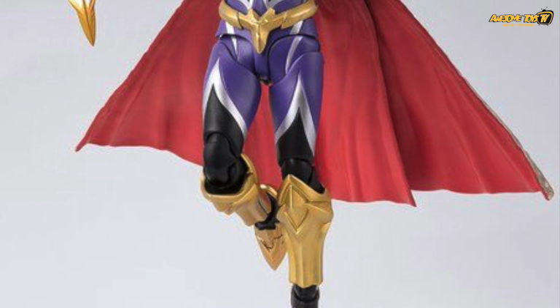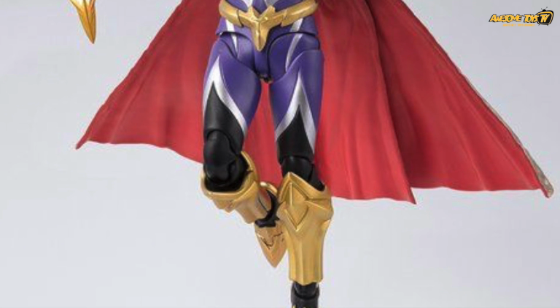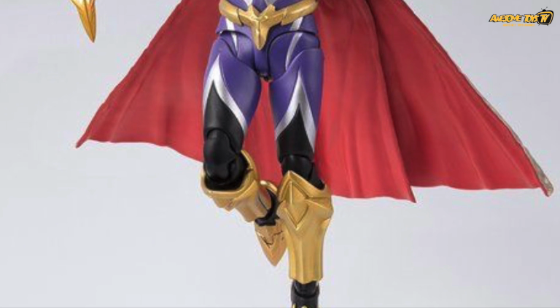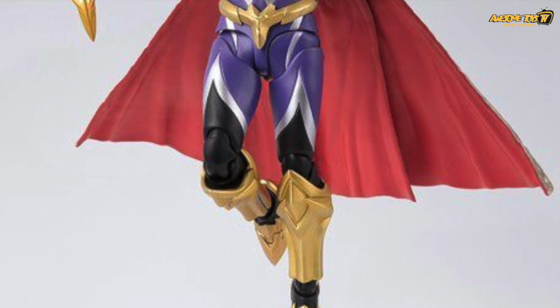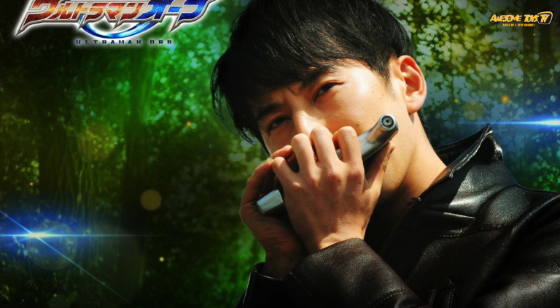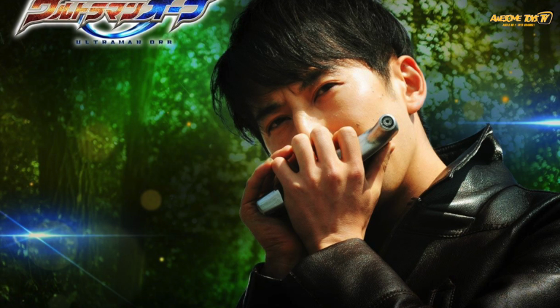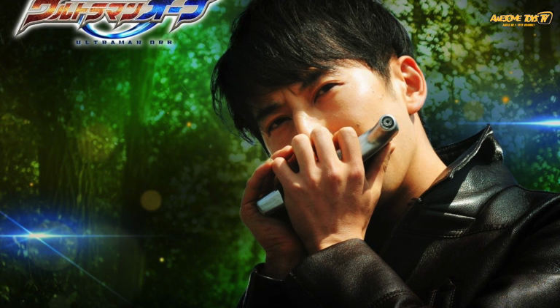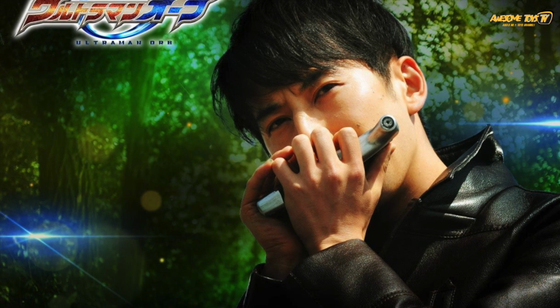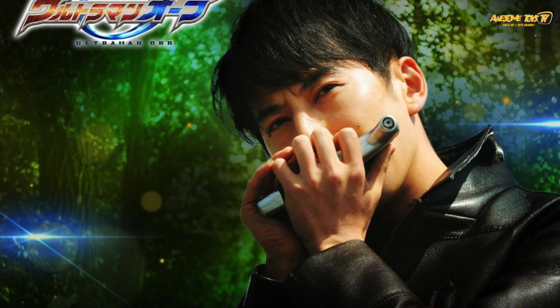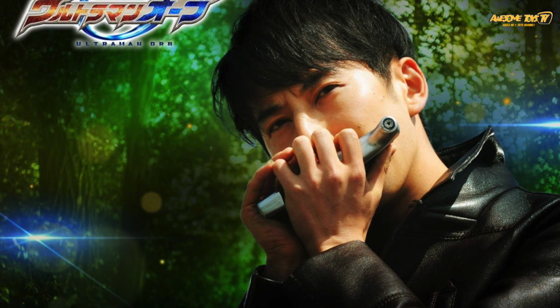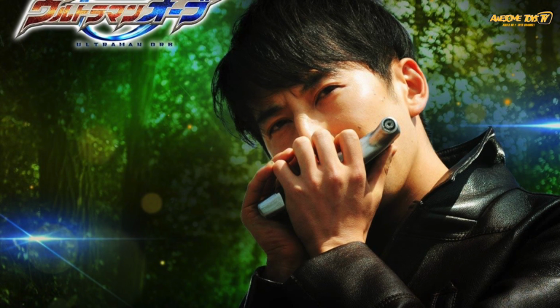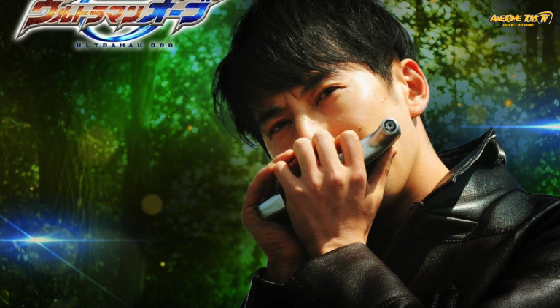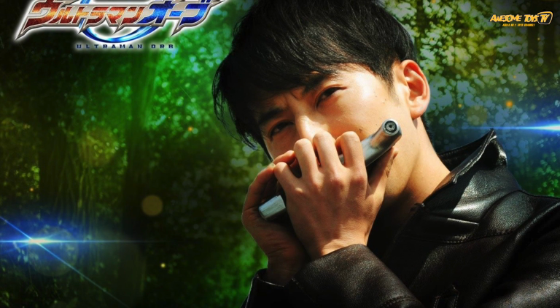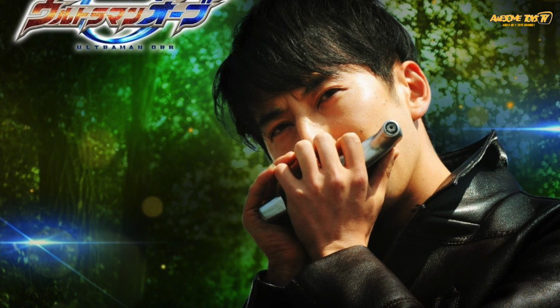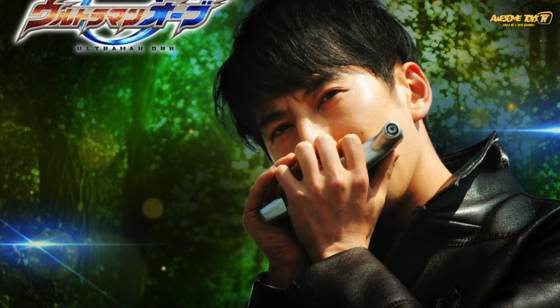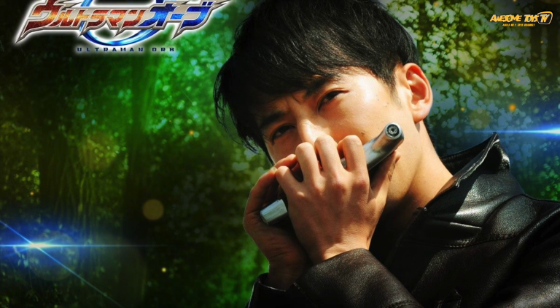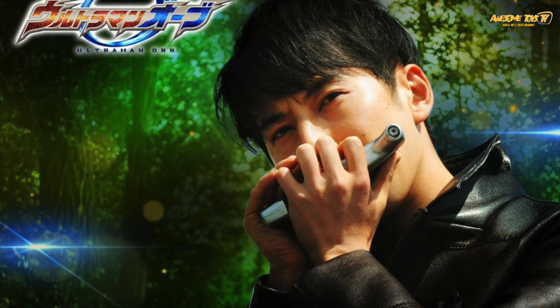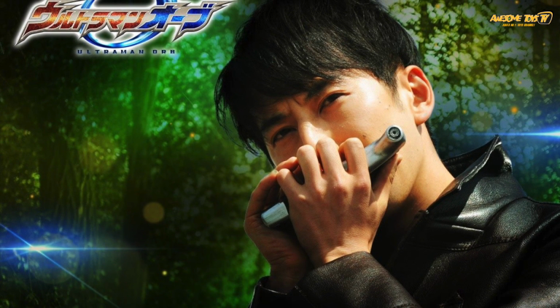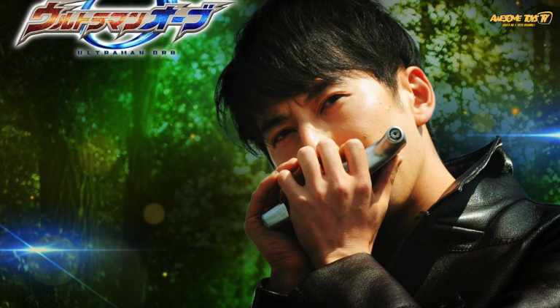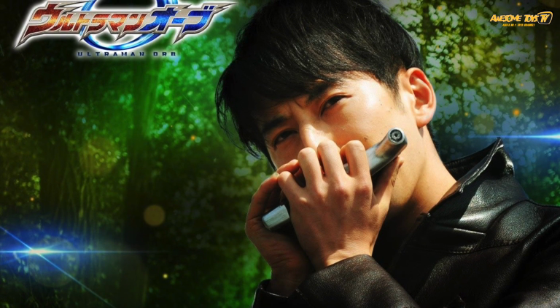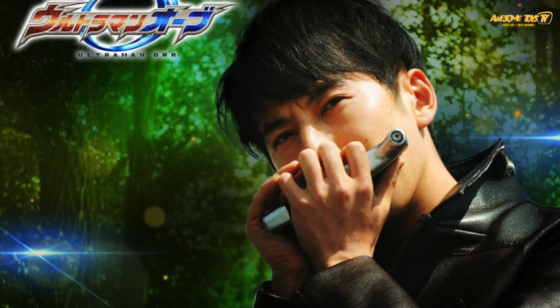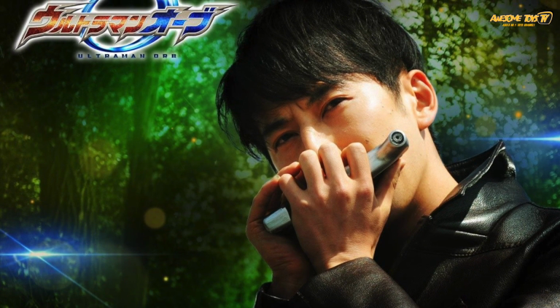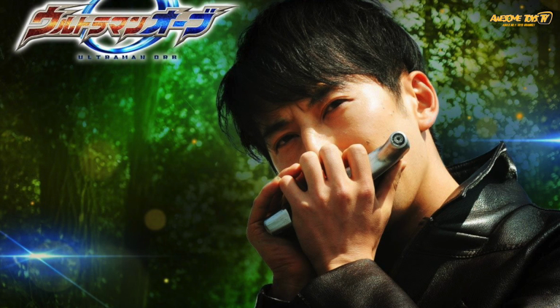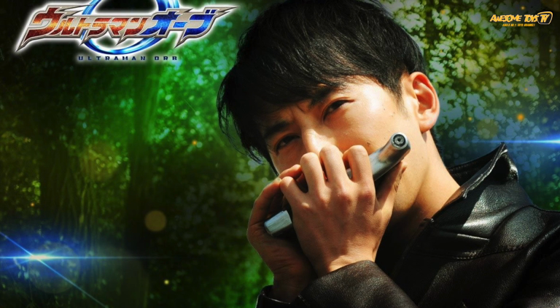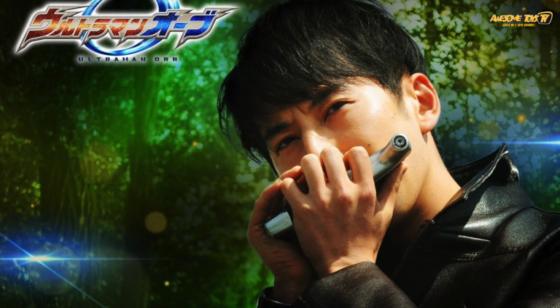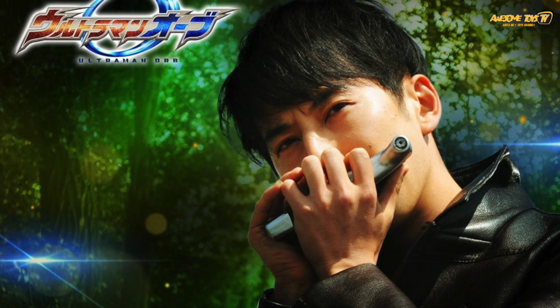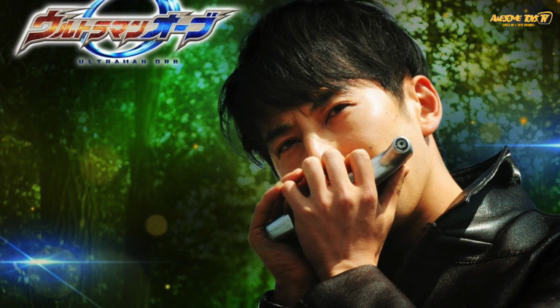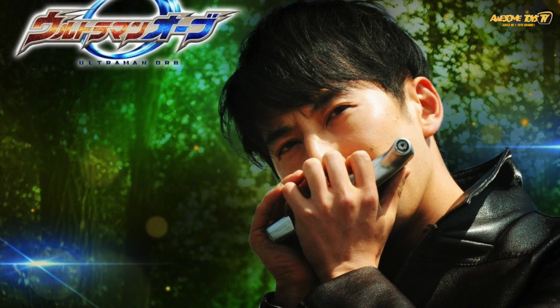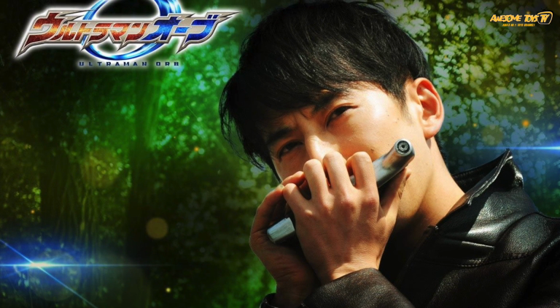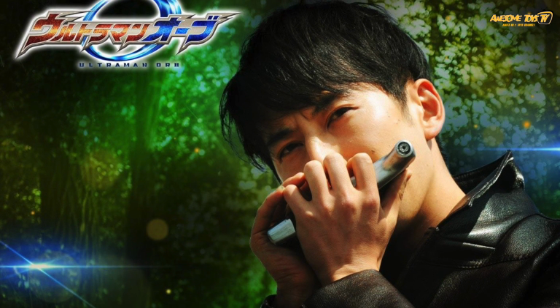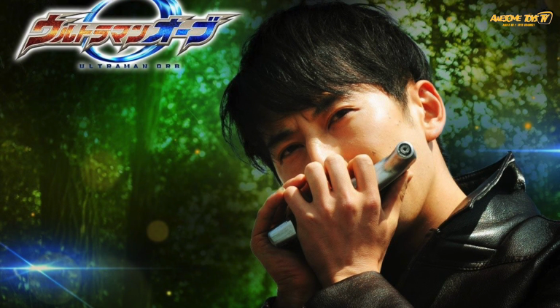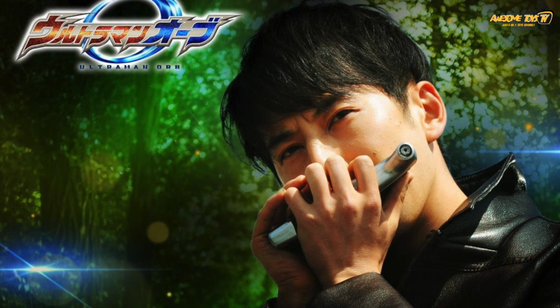So this is a must-have if you are collecting not only the SHF line but also the Ultraman Geed series. Perhaps the most interesting release for 2018 is going to be the Ultraman Orb Vonica.